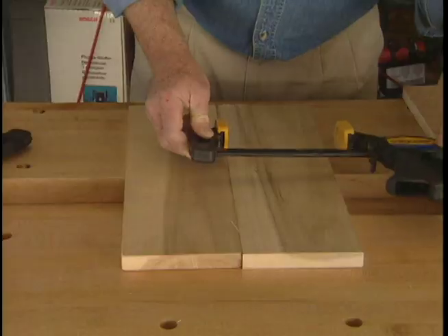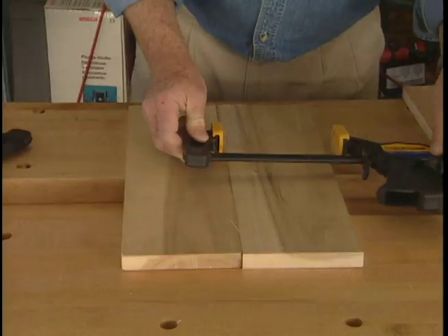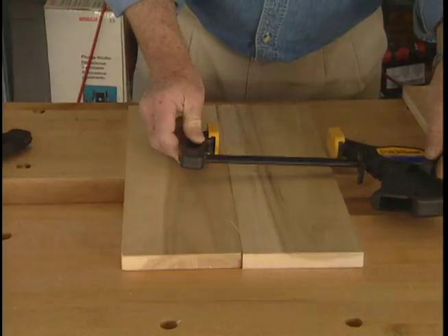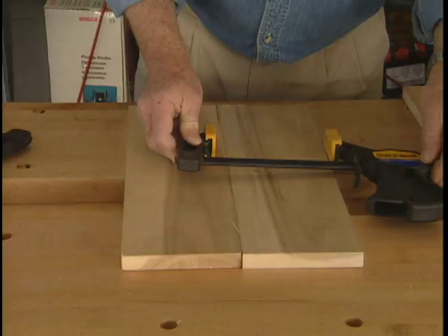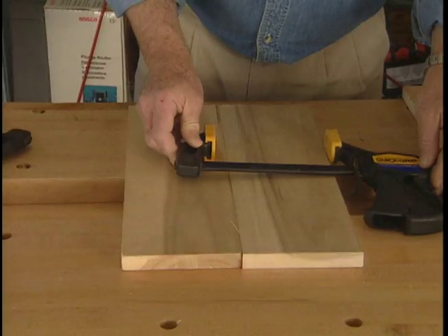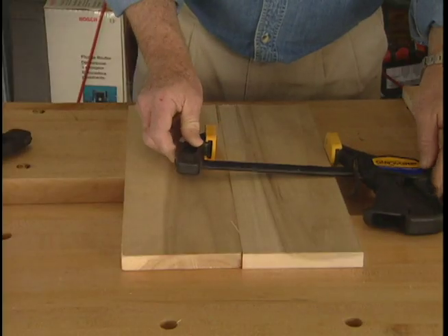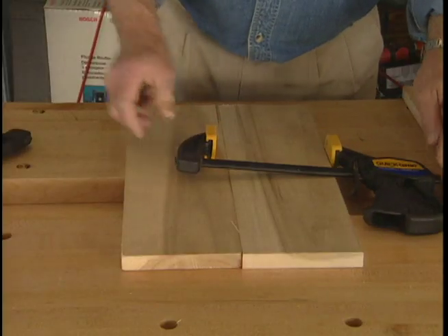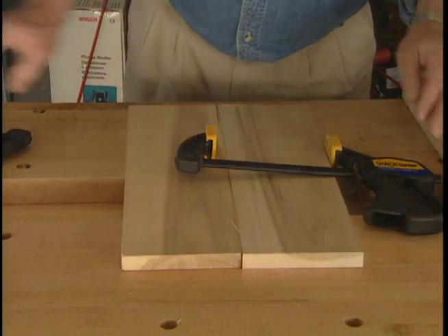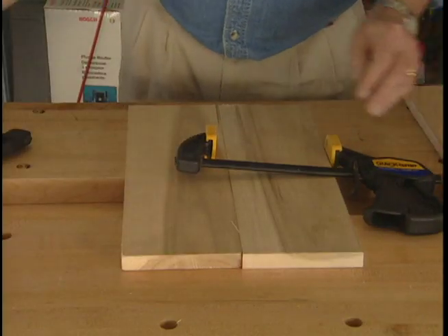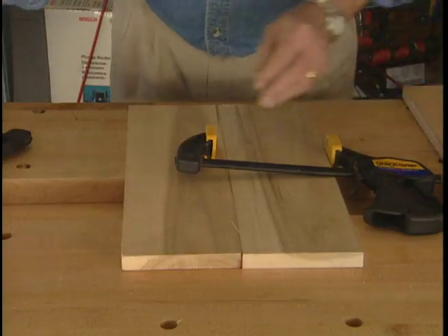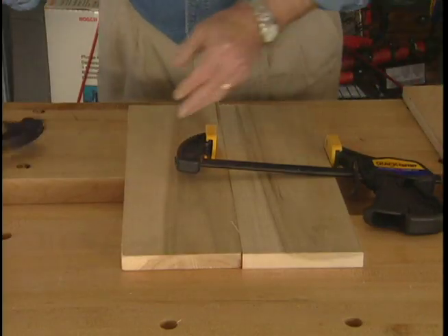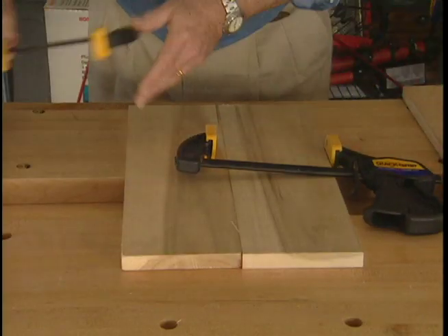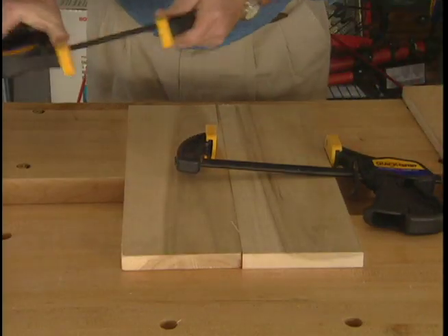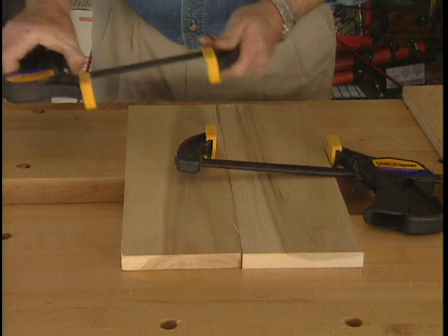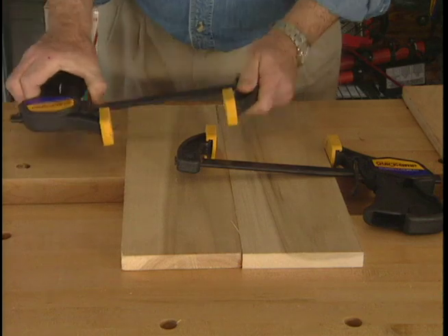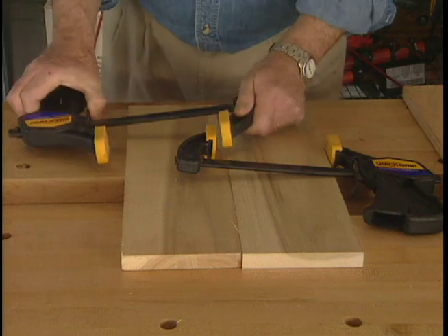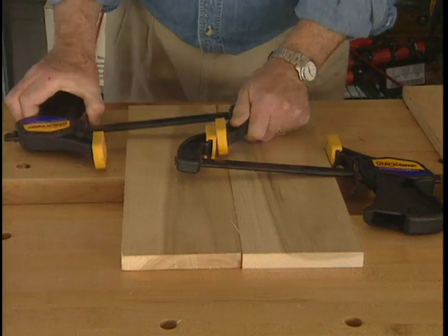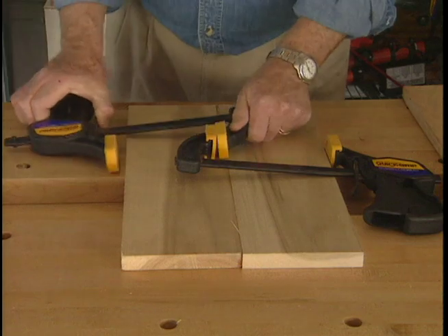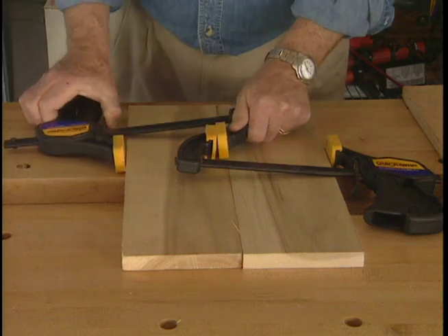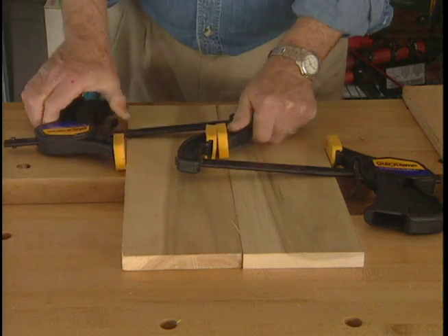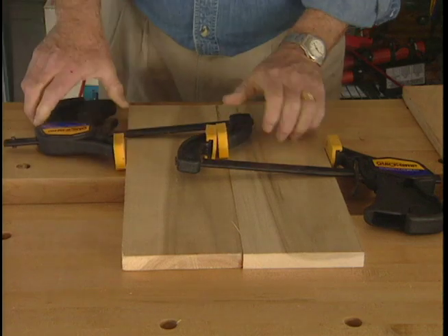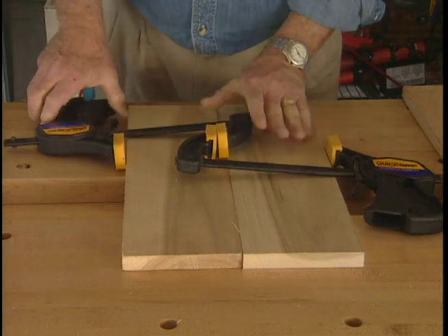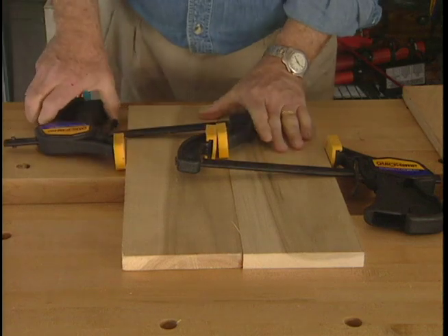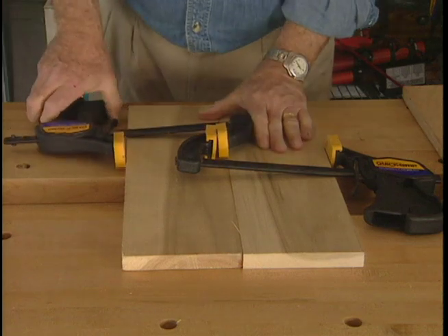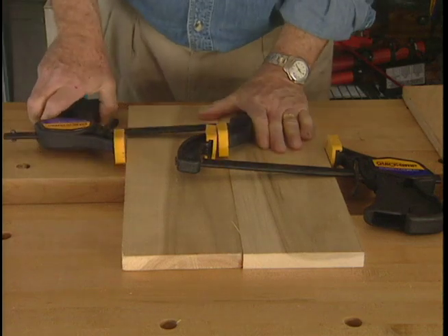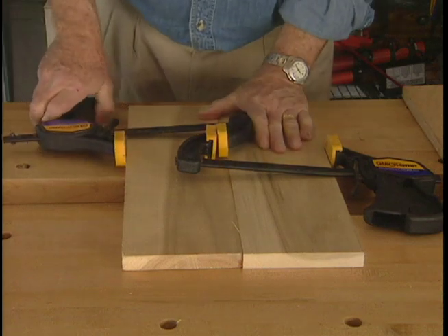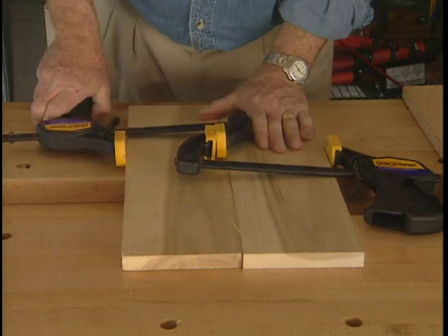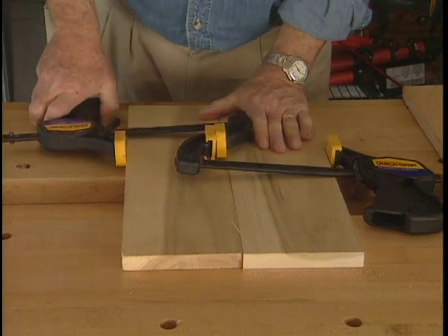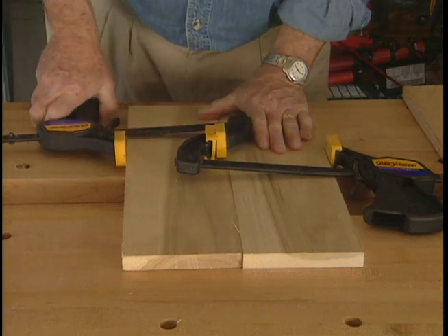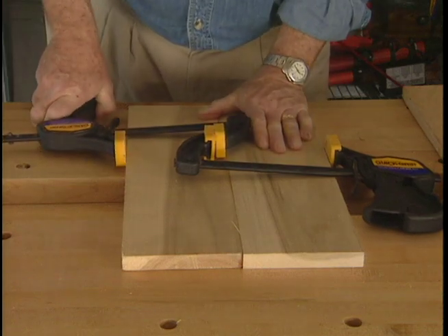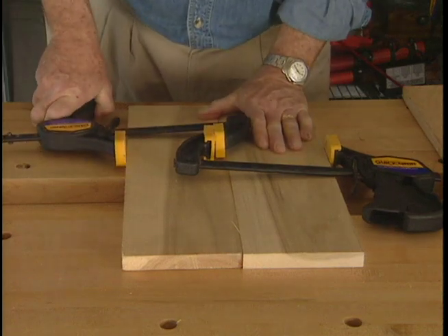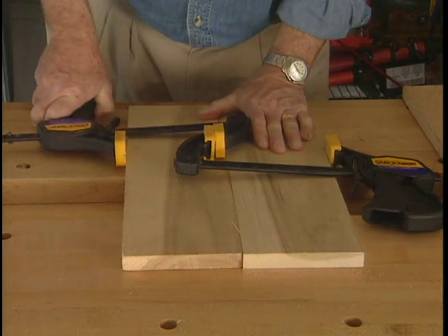Don't have a clamp that's long enough for the job? Combine two short clamps into one long one.